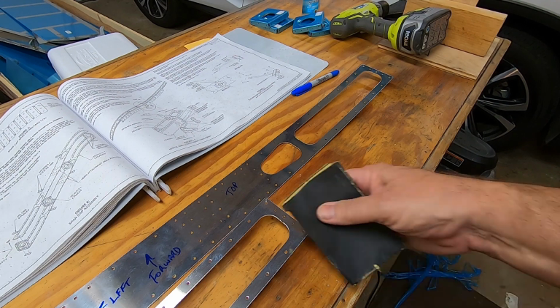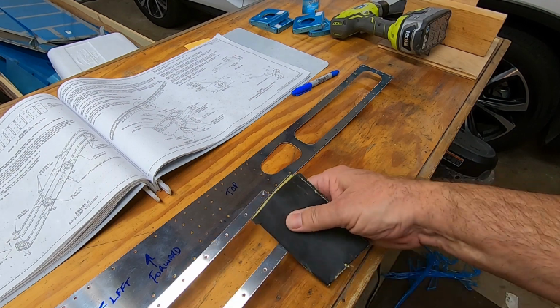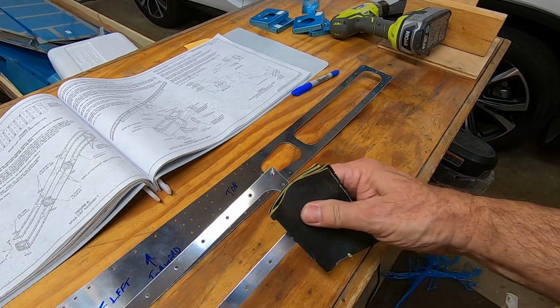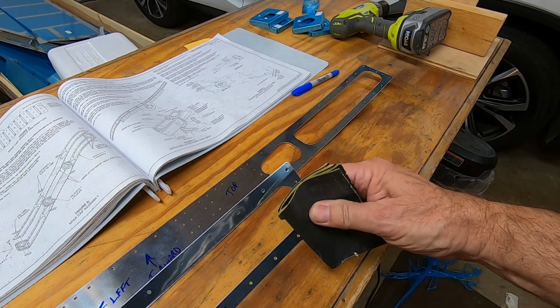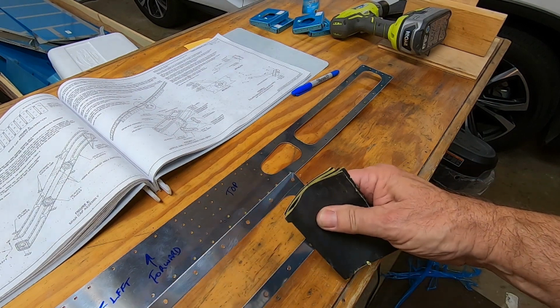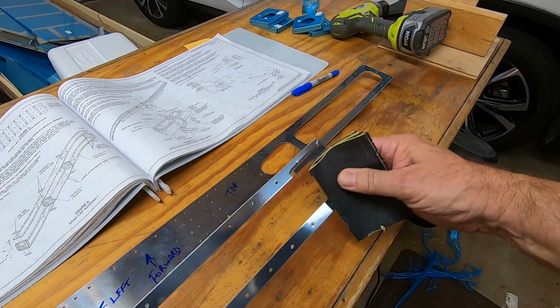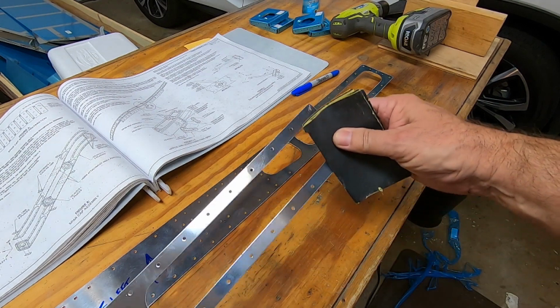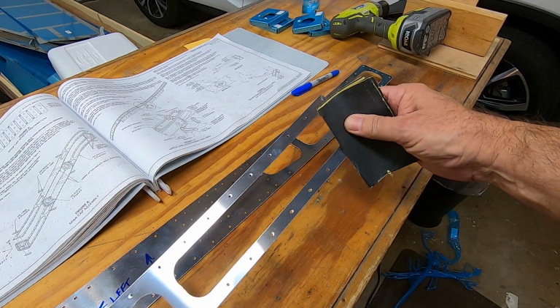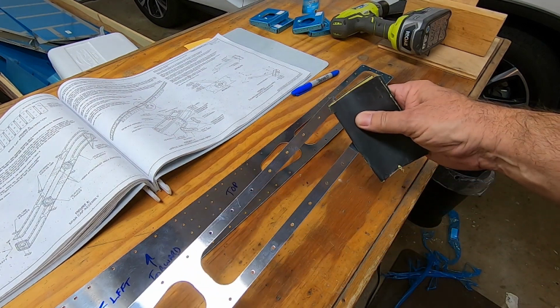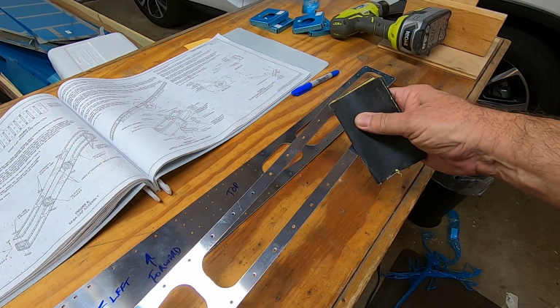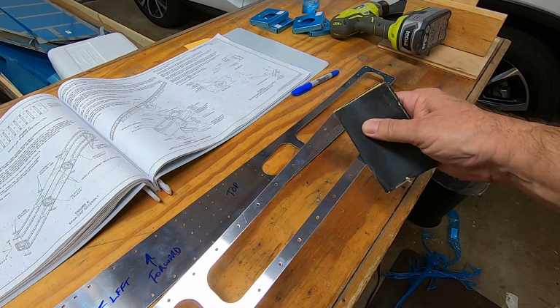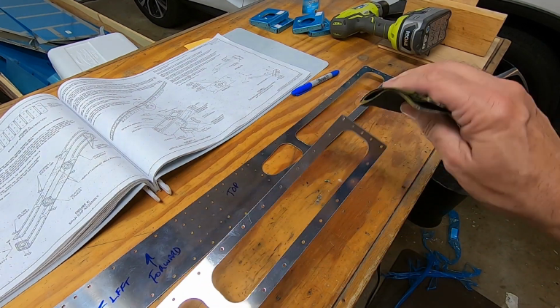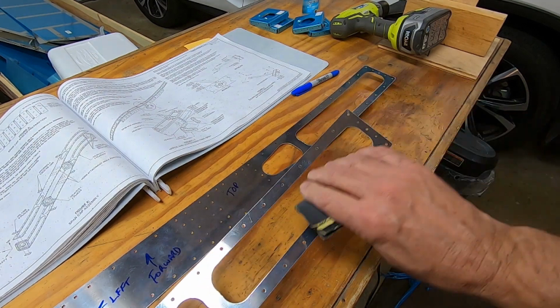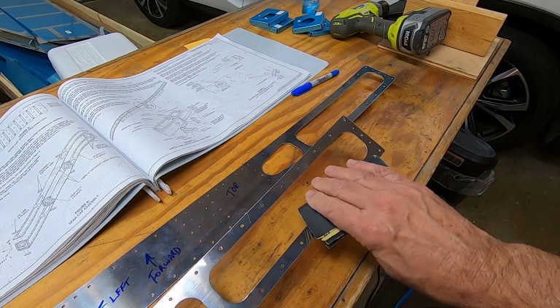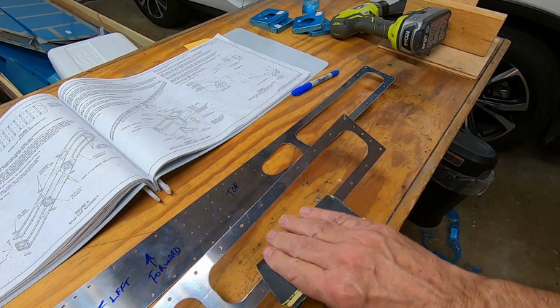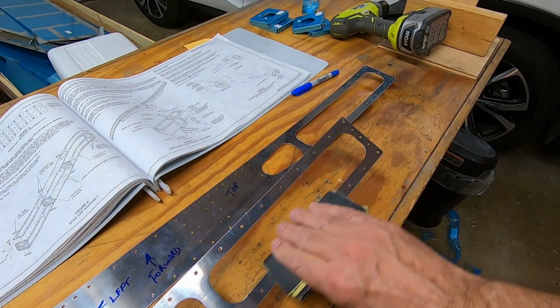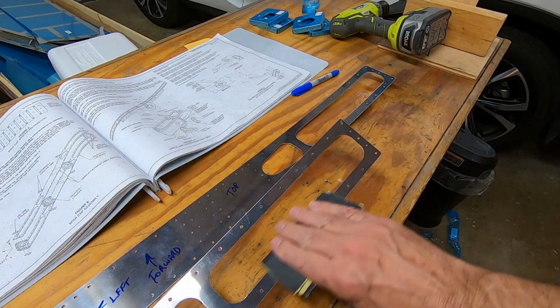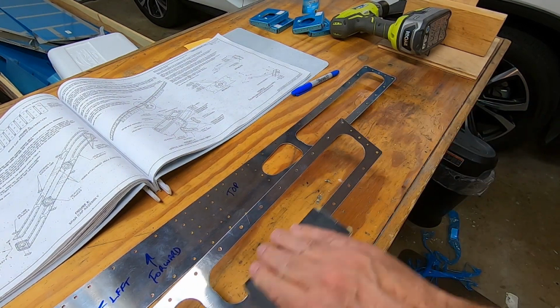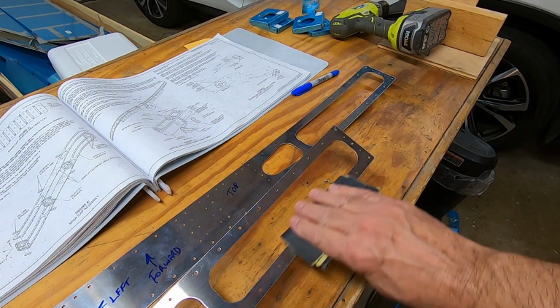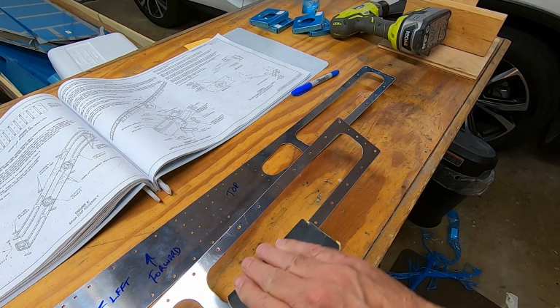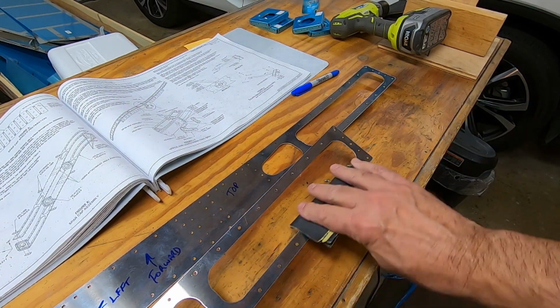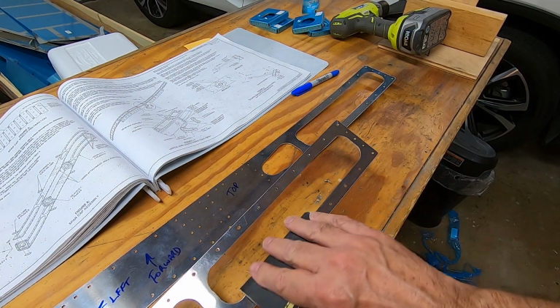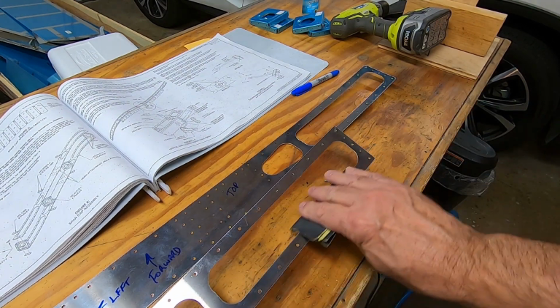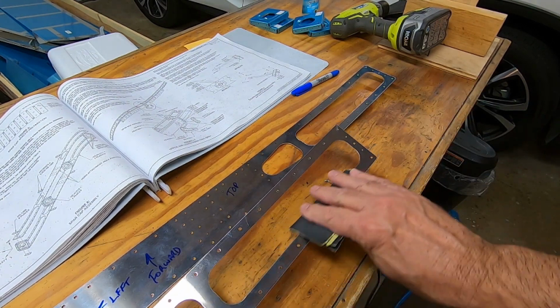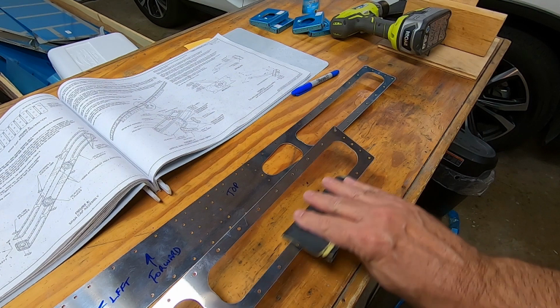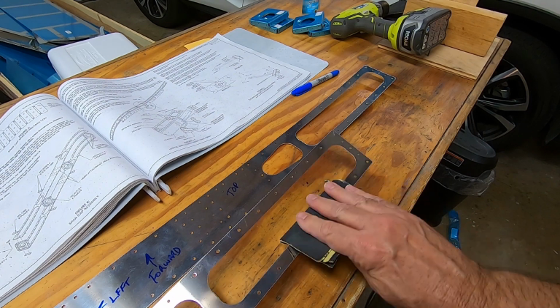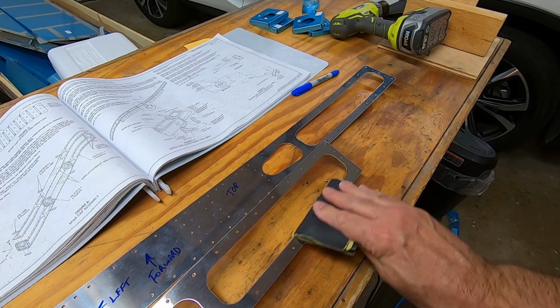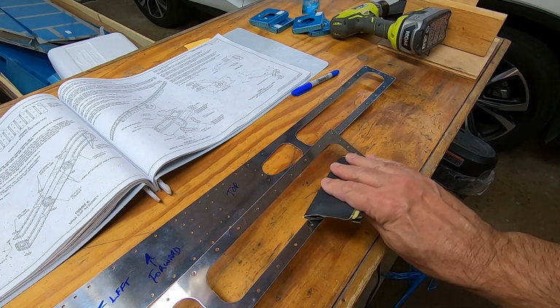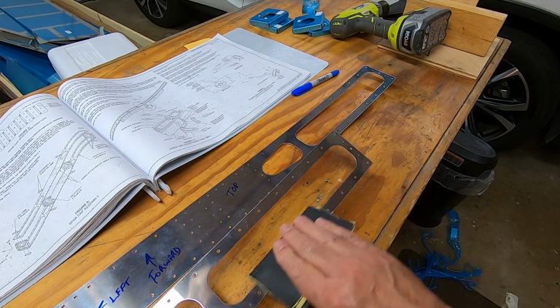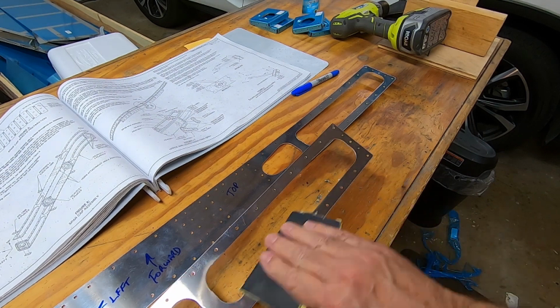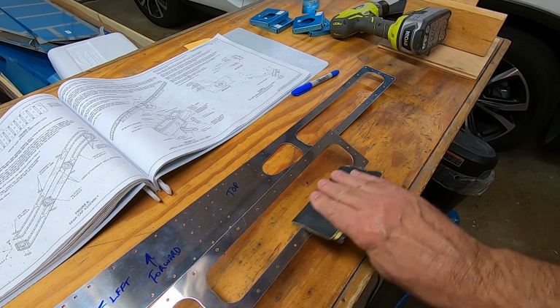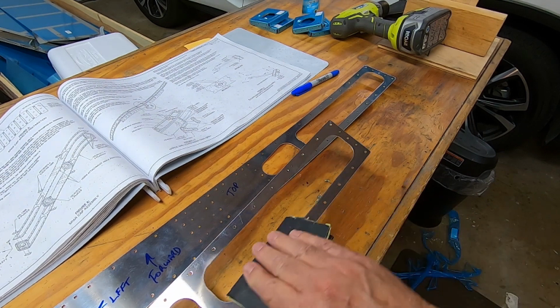After marking the parts — top, bottom, forward and left — the inner edges of the holes are rounded.